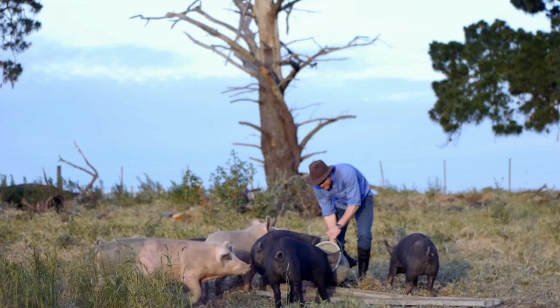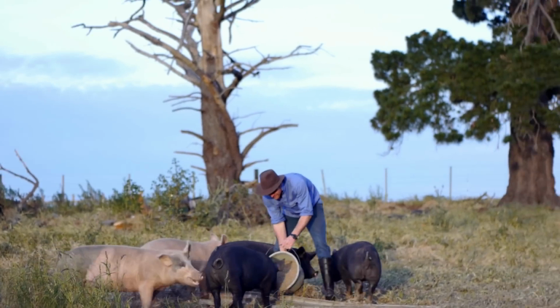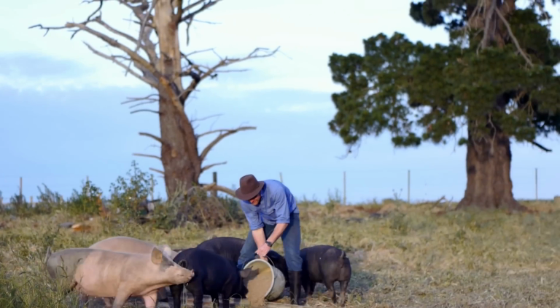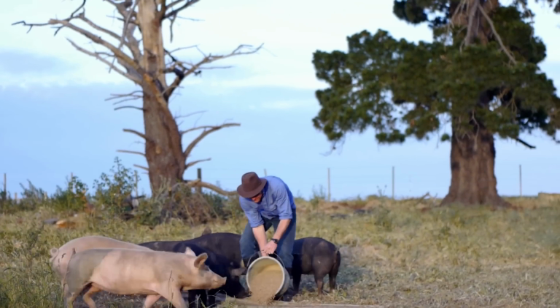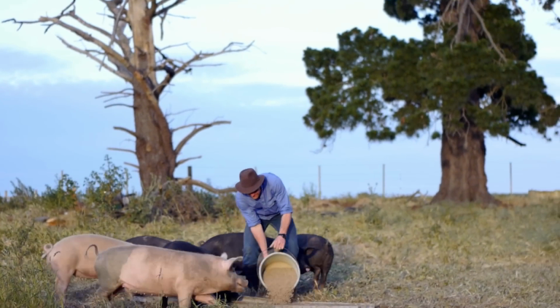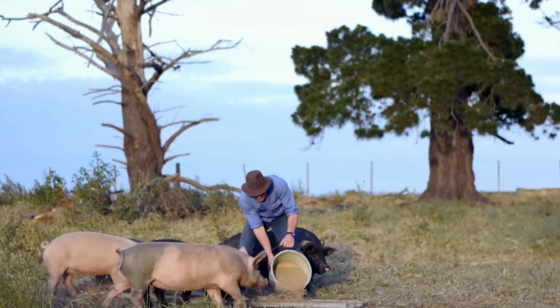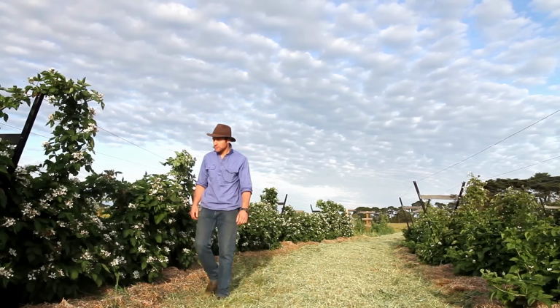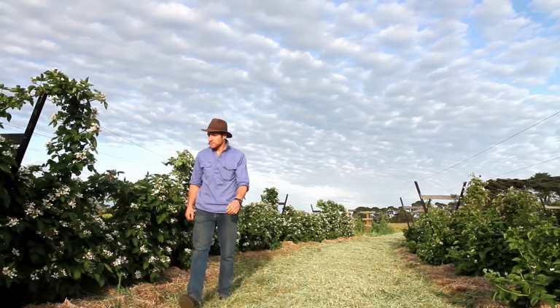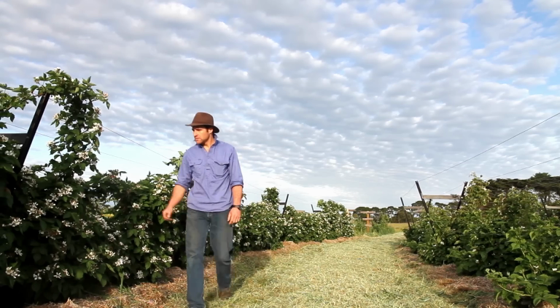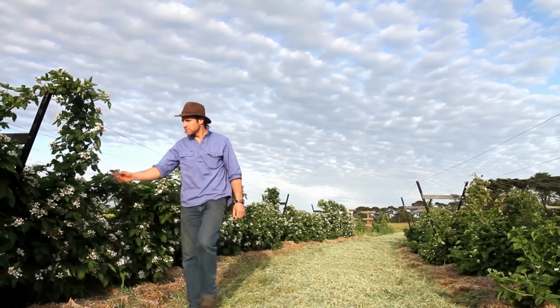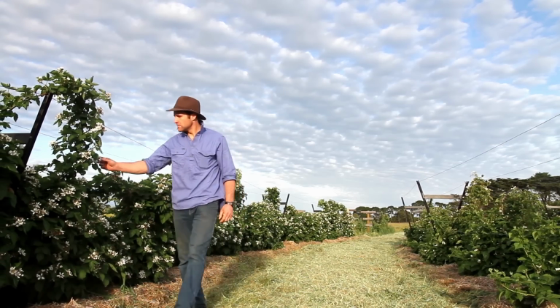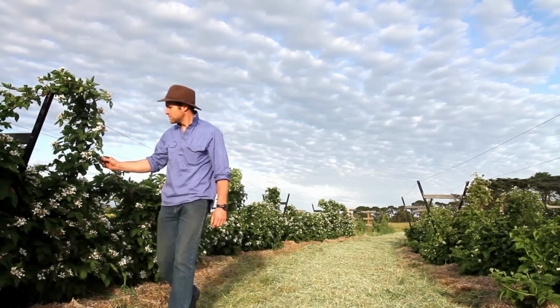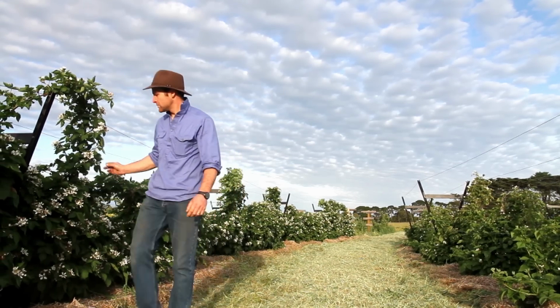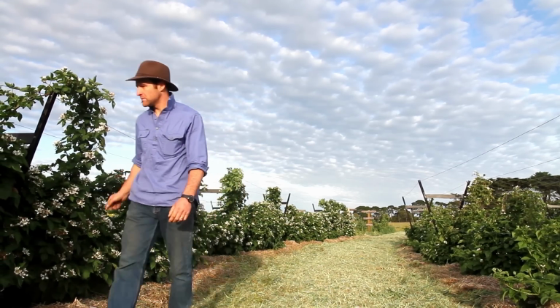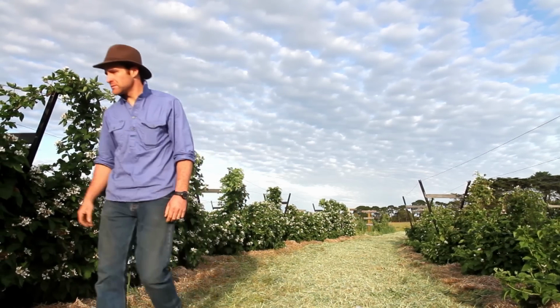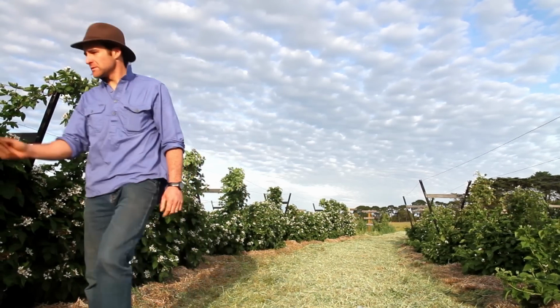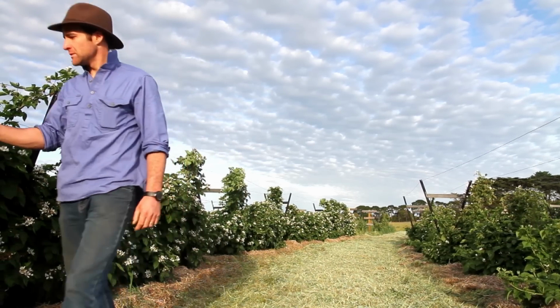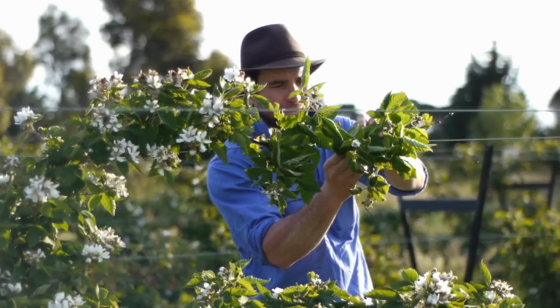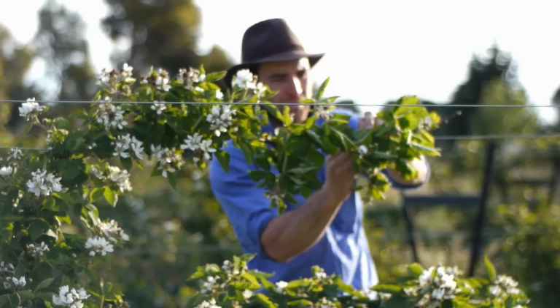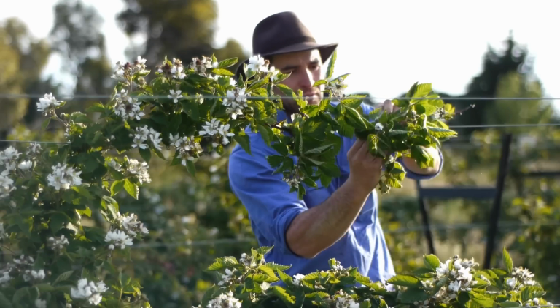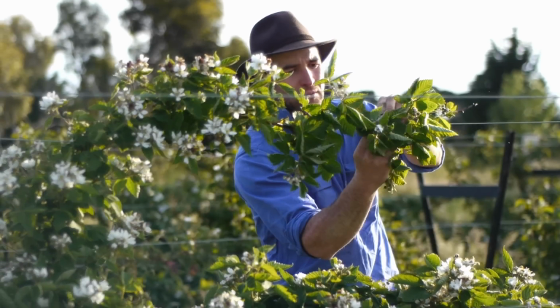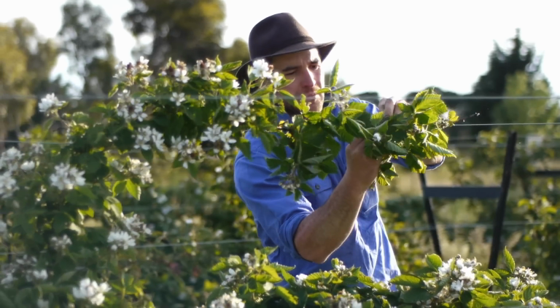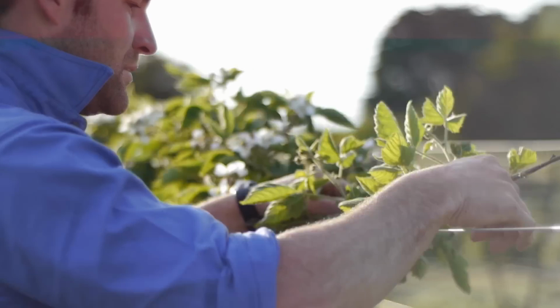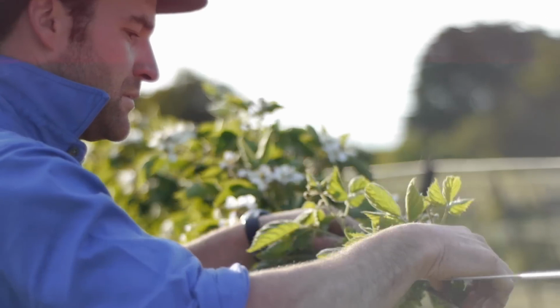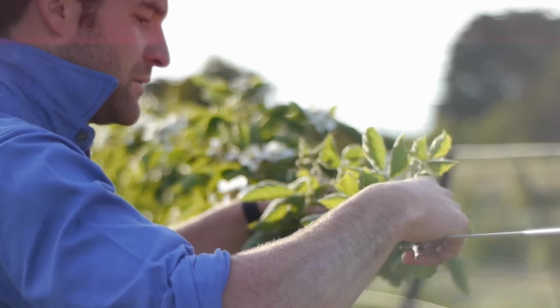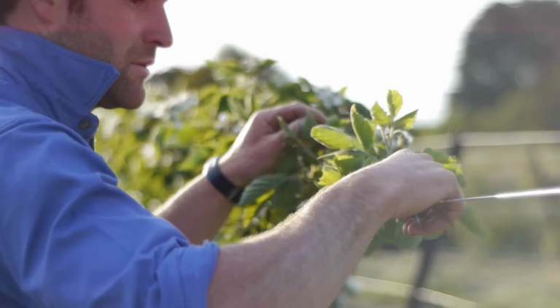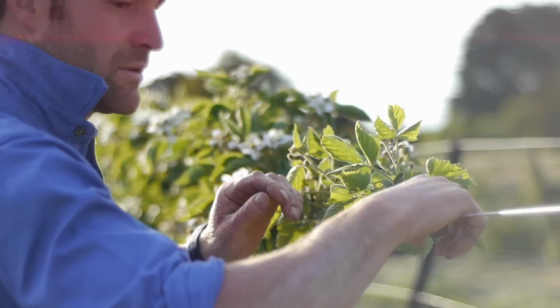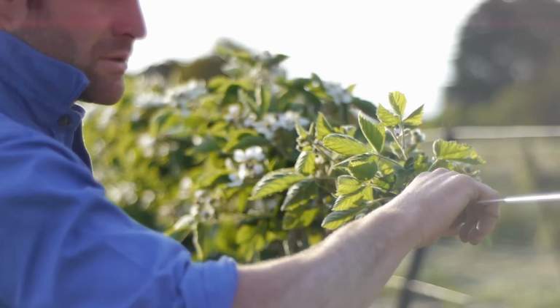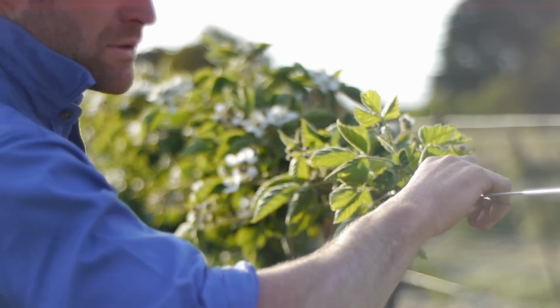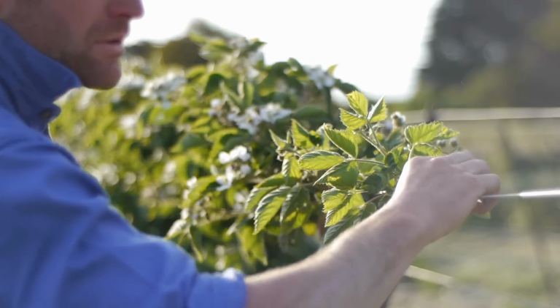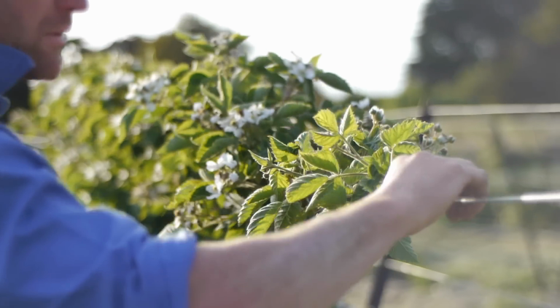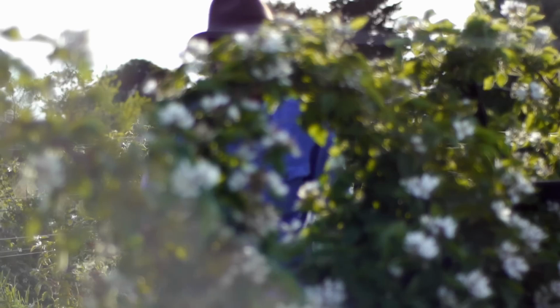We're not just focused on beef. We've got pigs, we've got bees, we've got bush foods, we've got cherries, pomegranates and cut flowers.